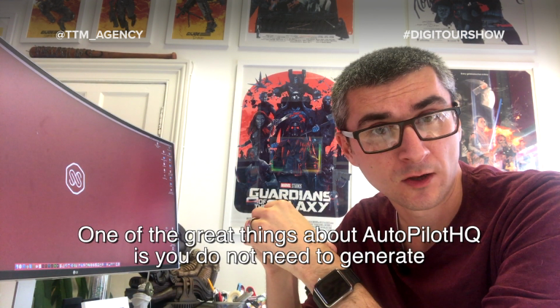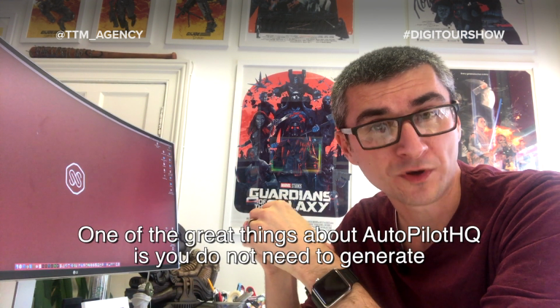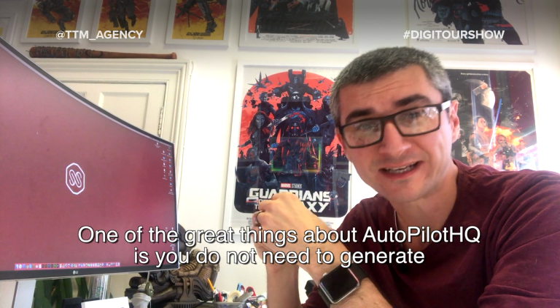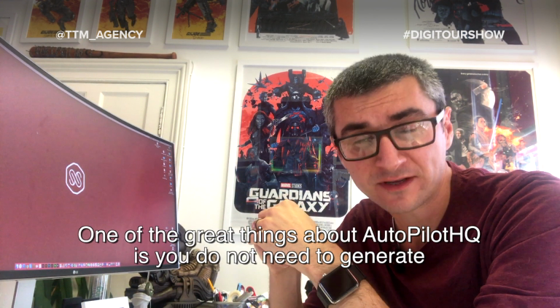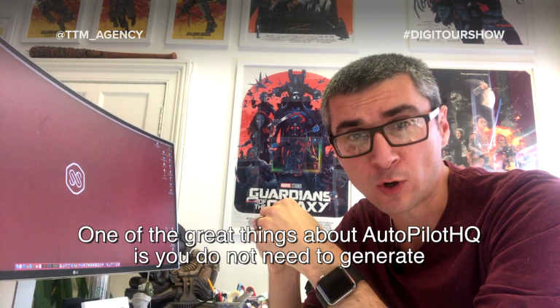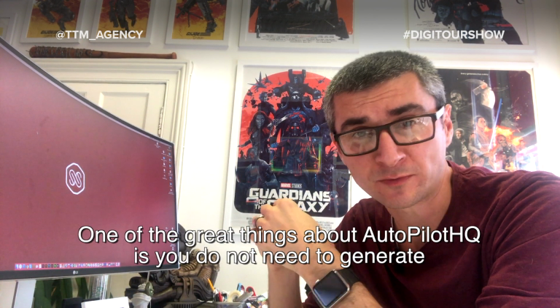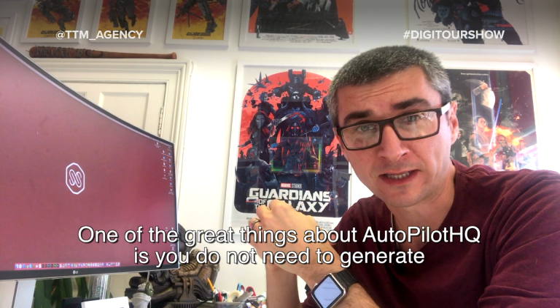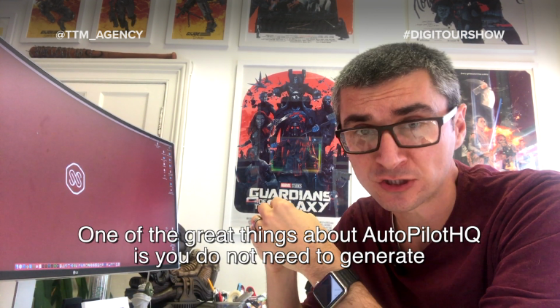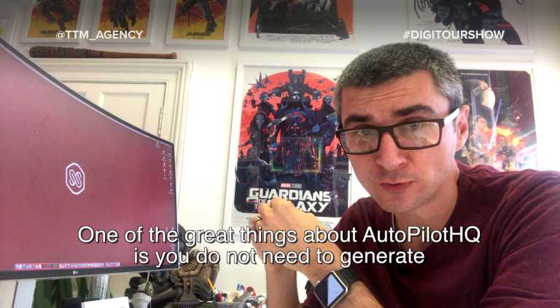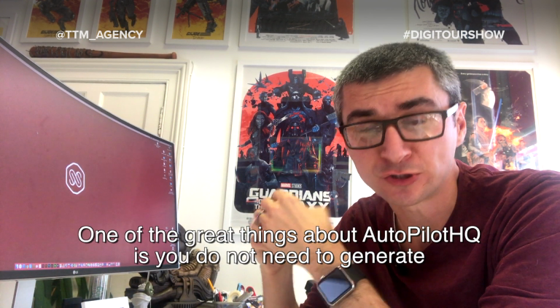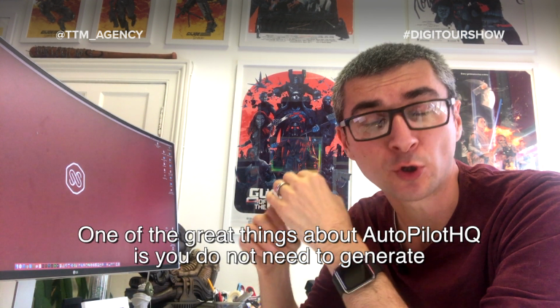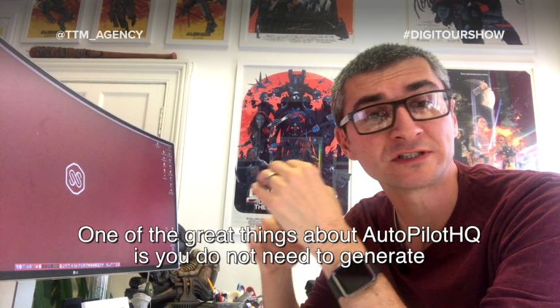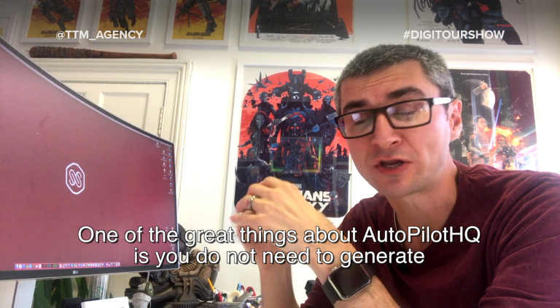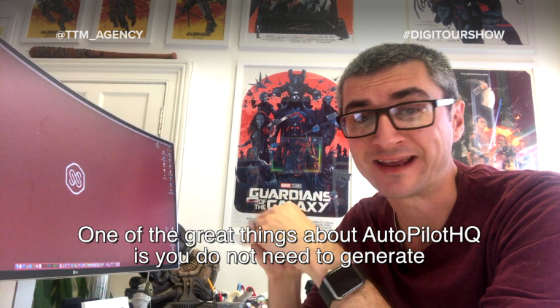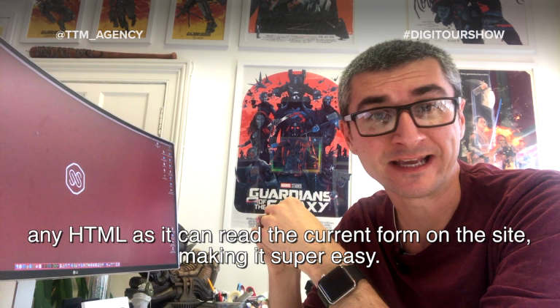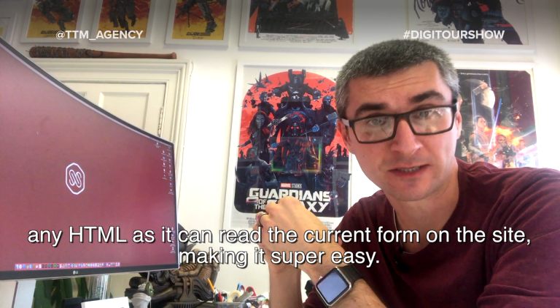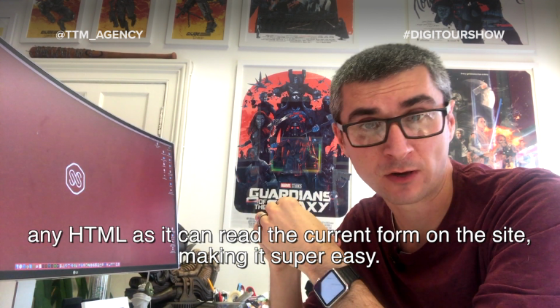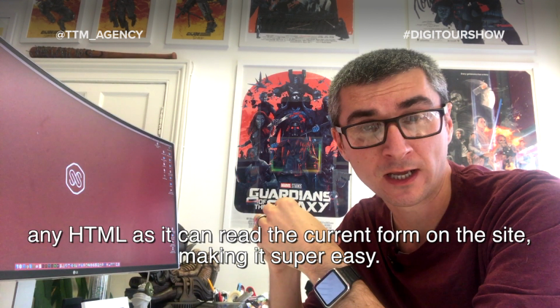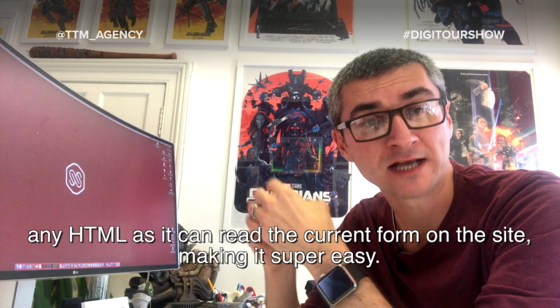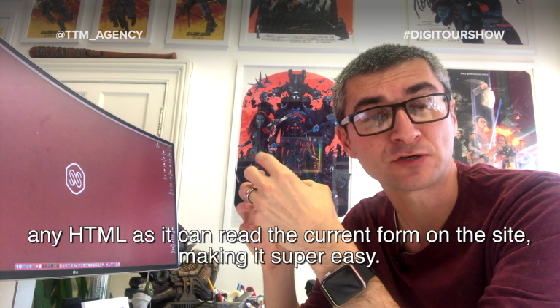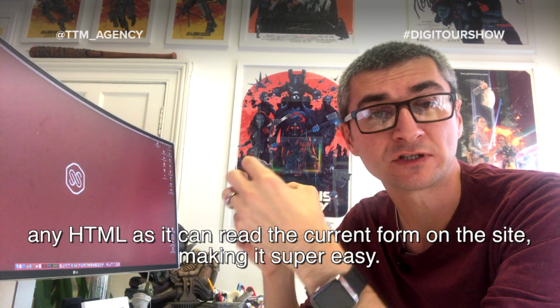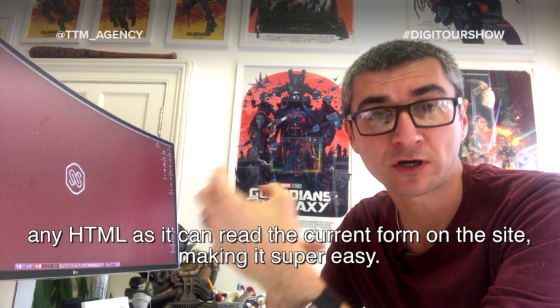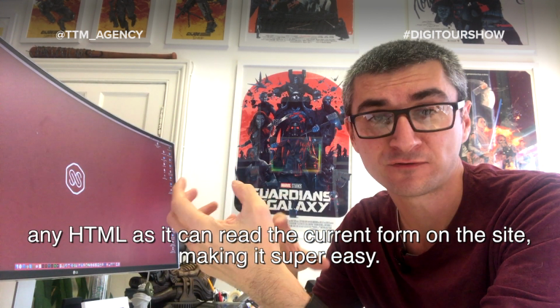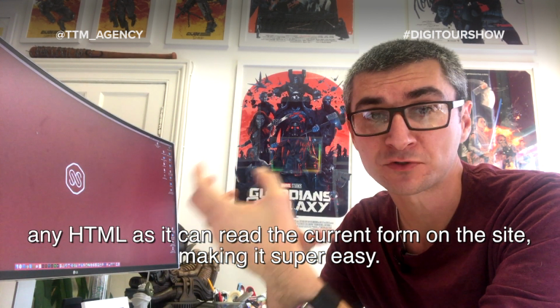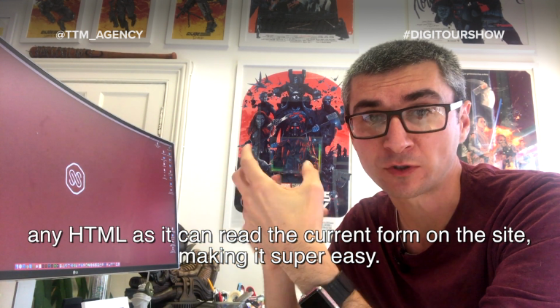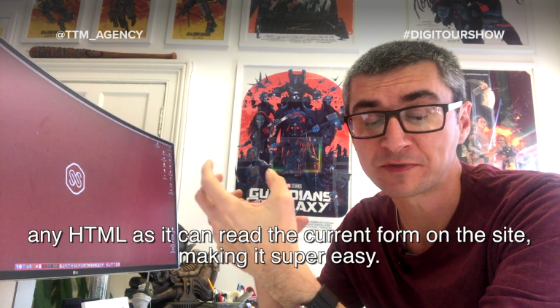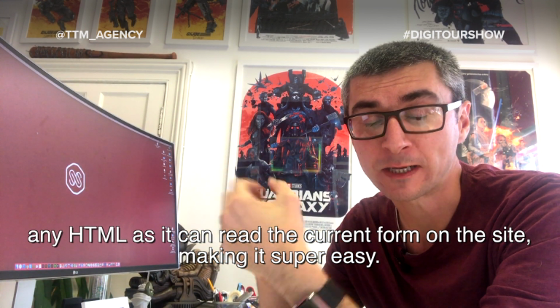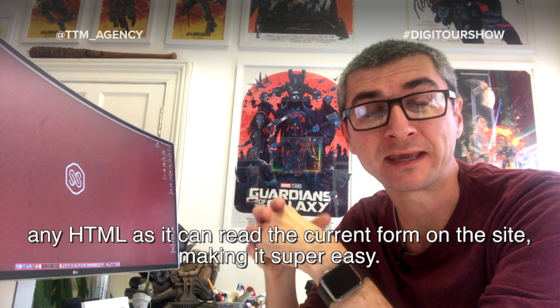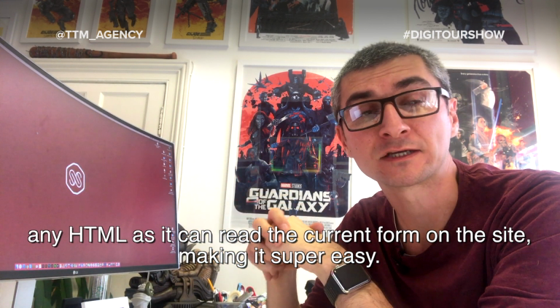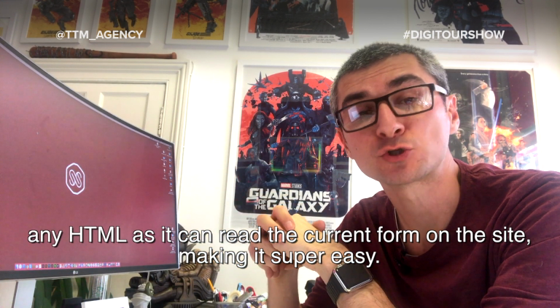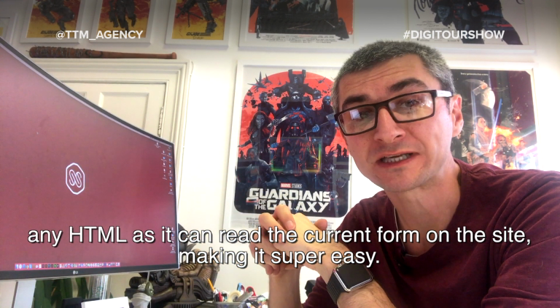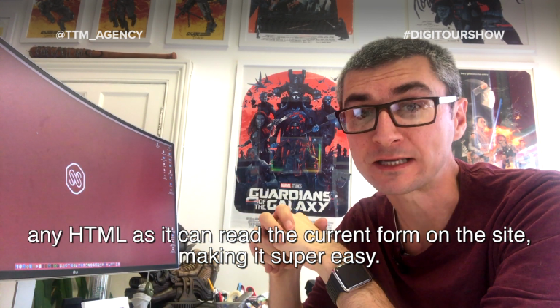One of the great things about Autopilot HQ is you do not need to generate any HTML, as it can read the current forms on your website, making it super easy.